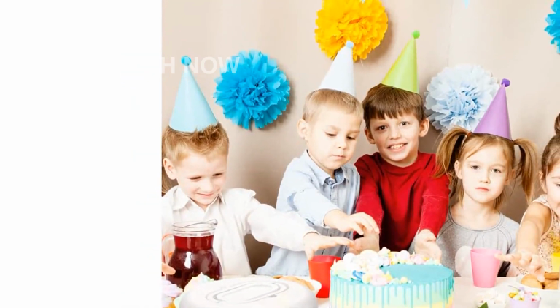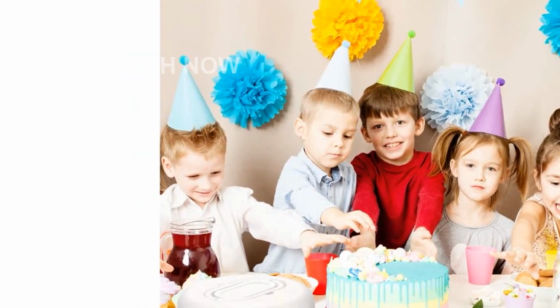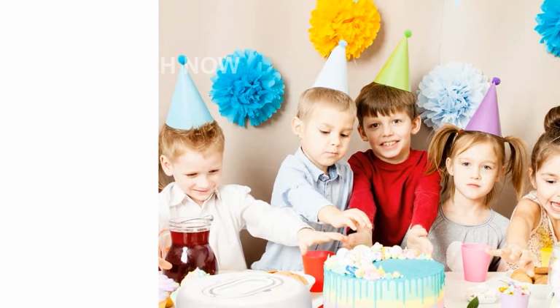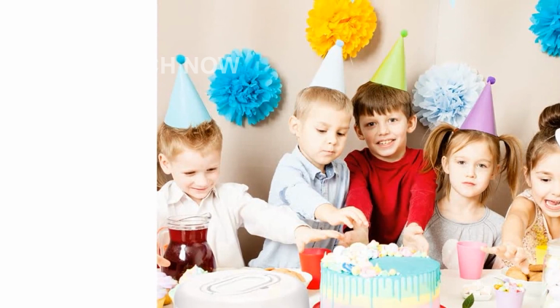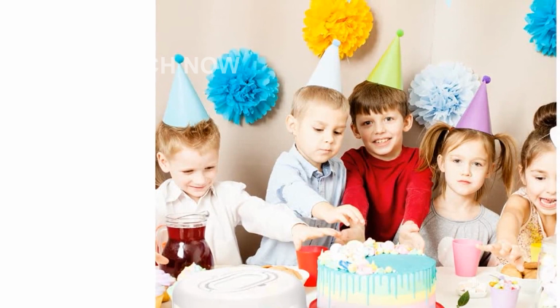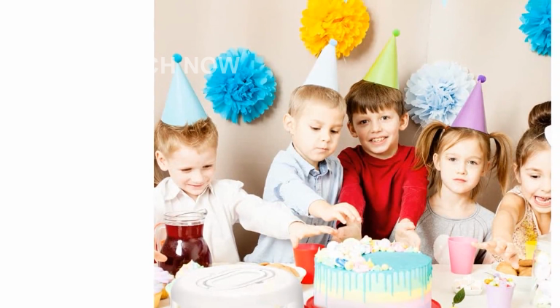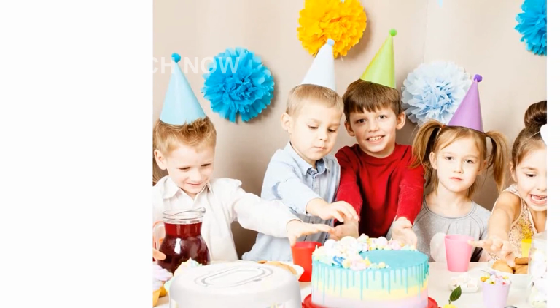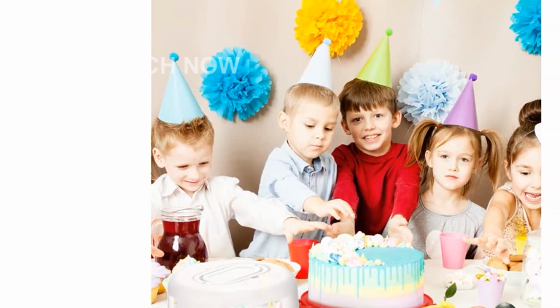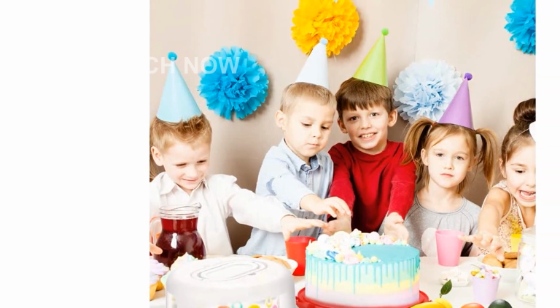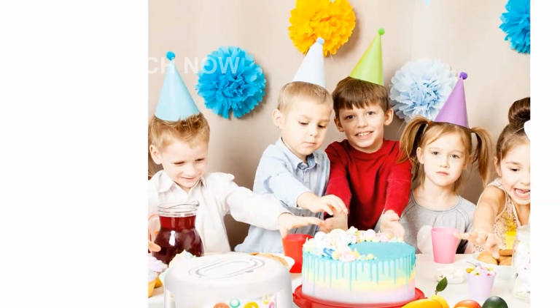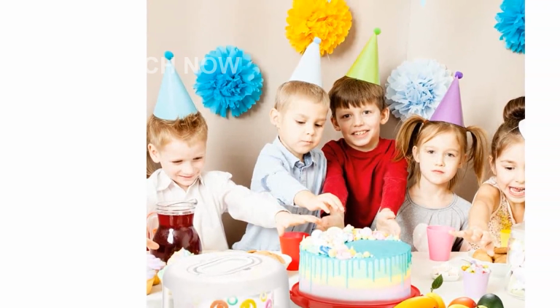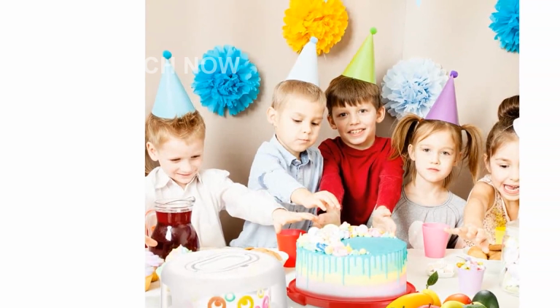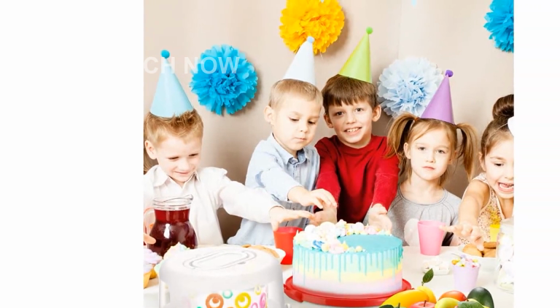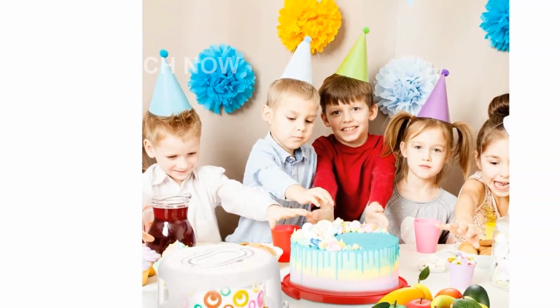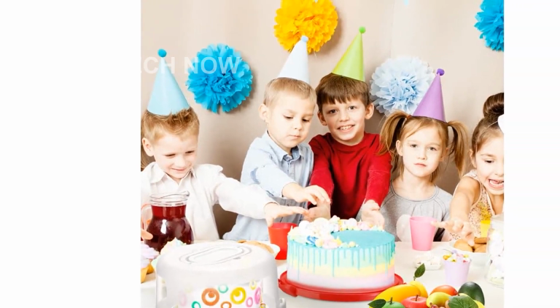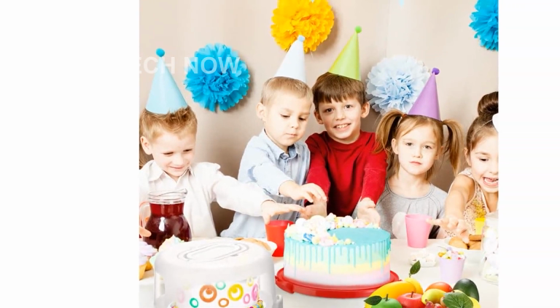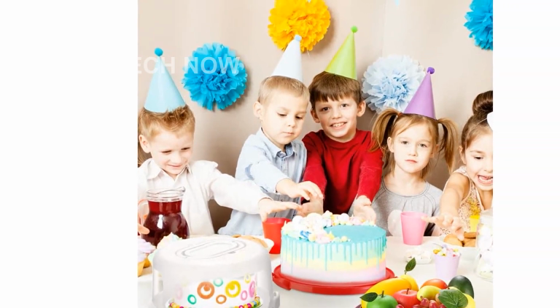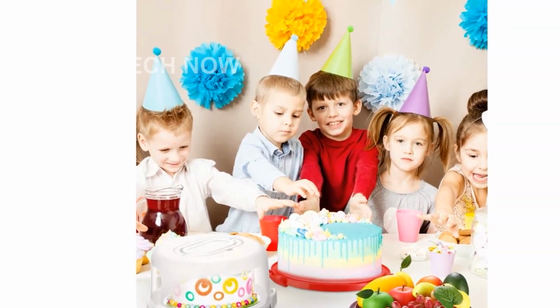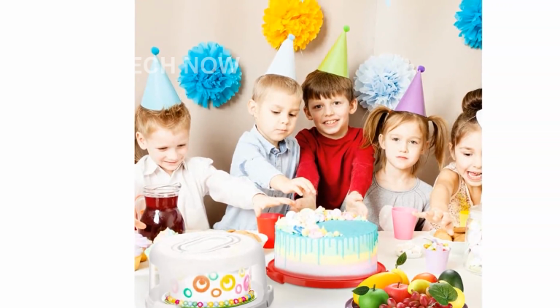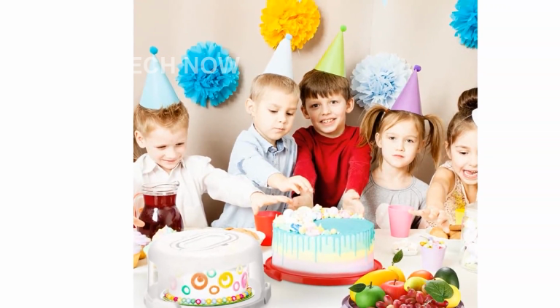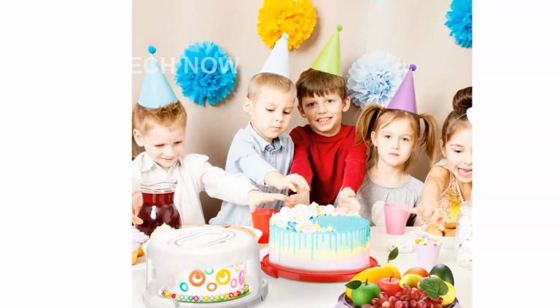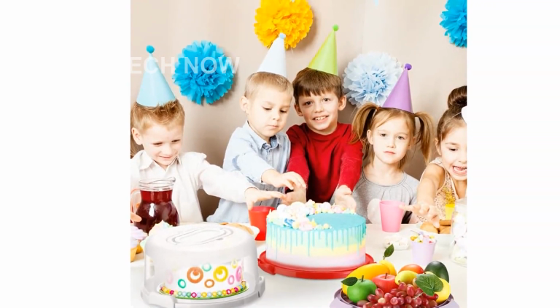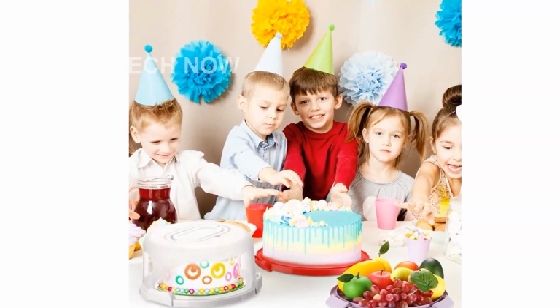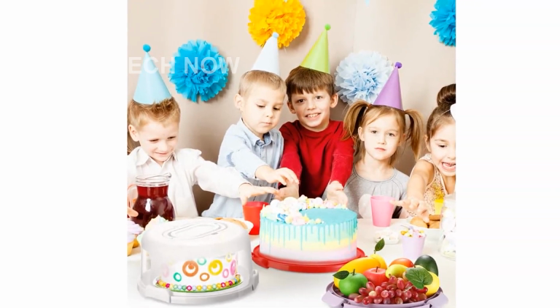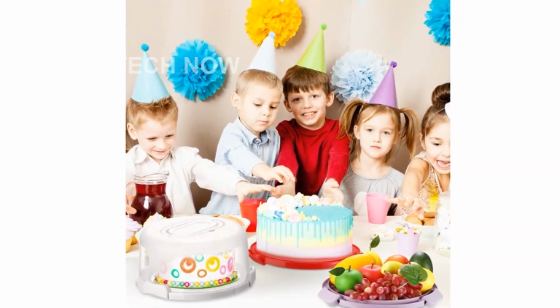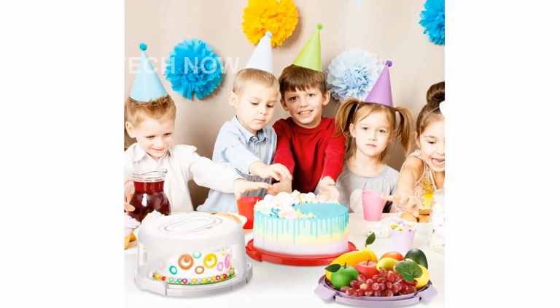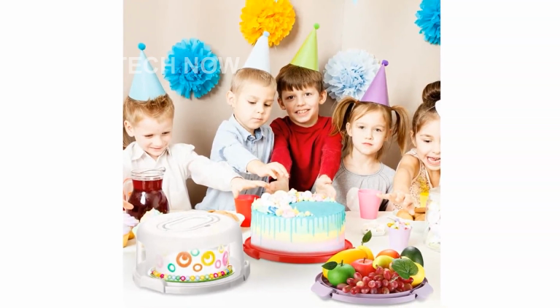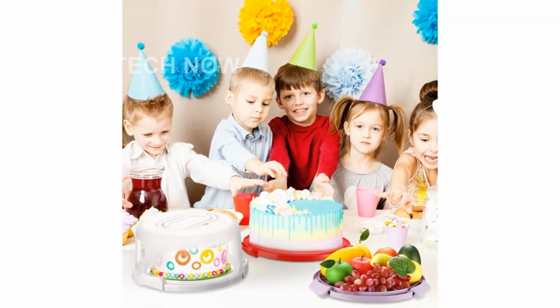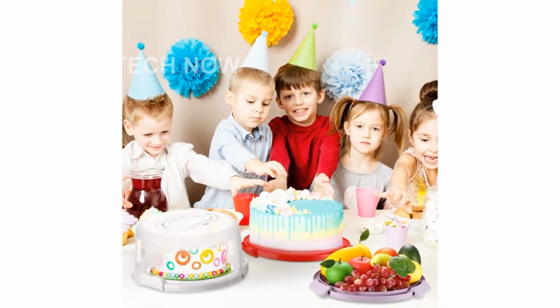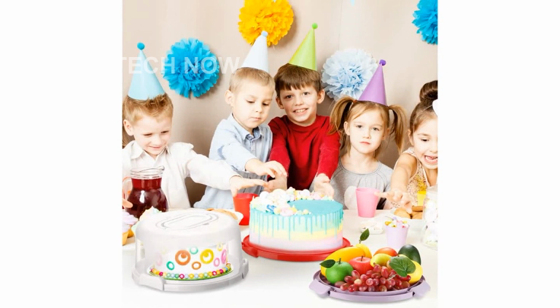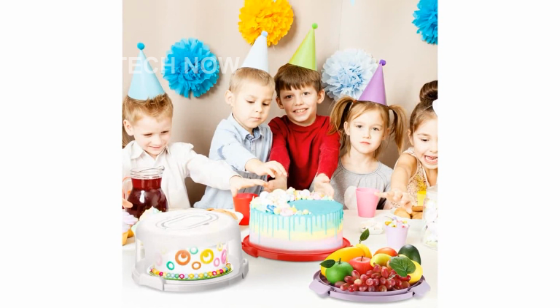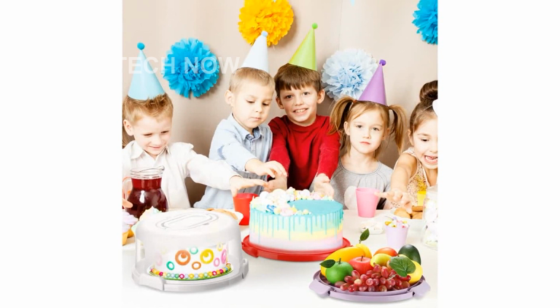With this package, you will receive four cake storage containers in different colors: red, white, purple, and green.